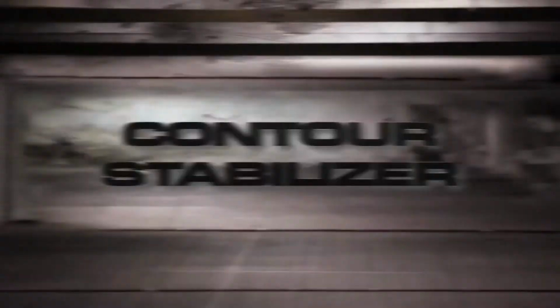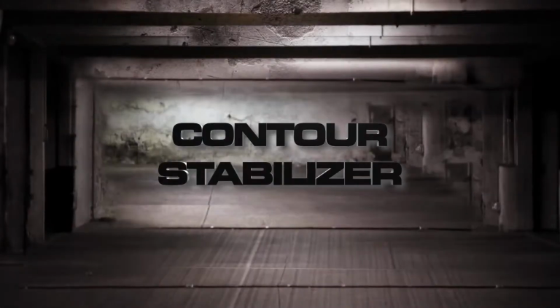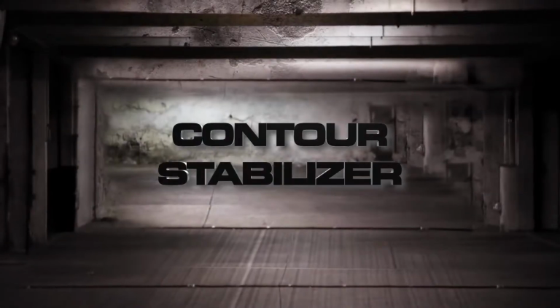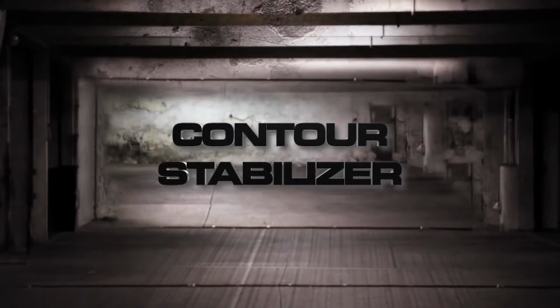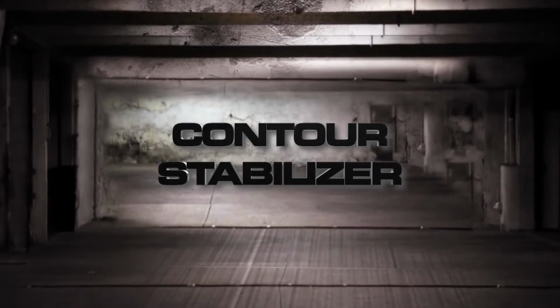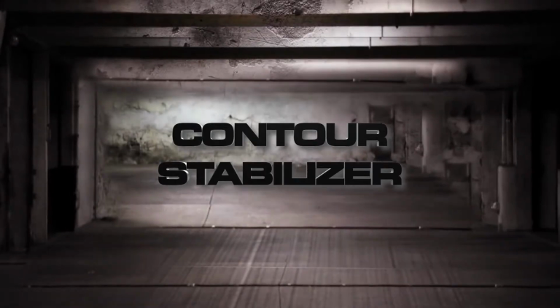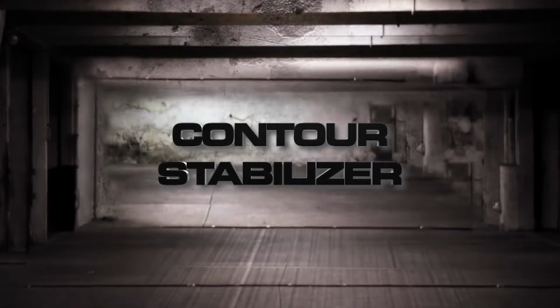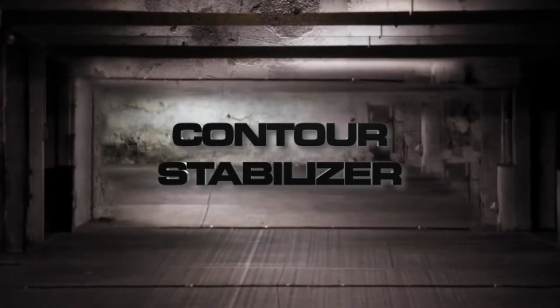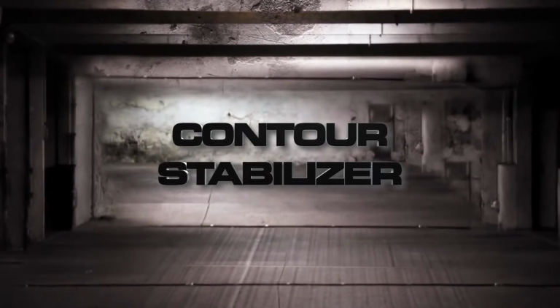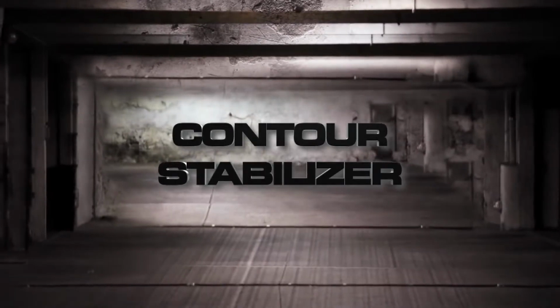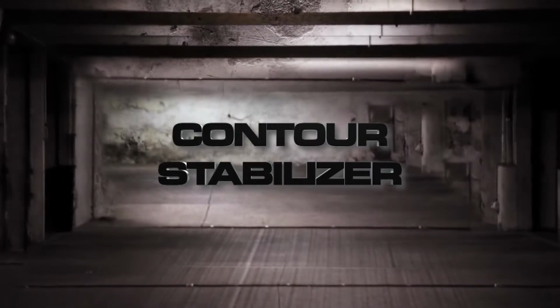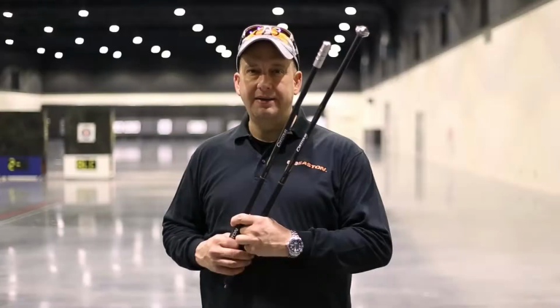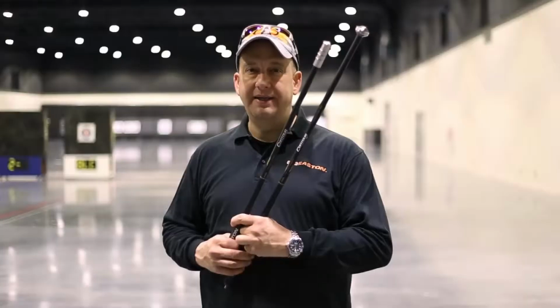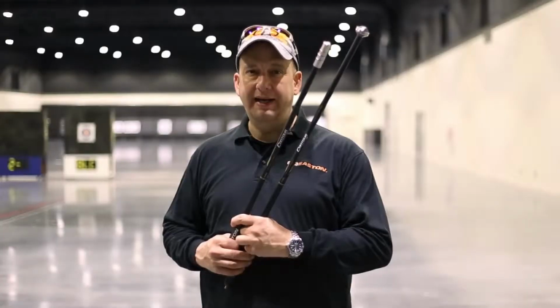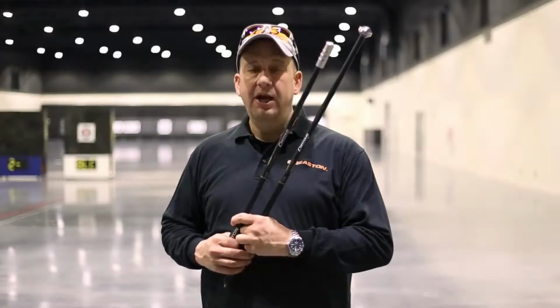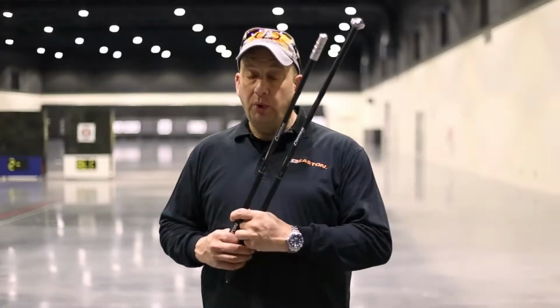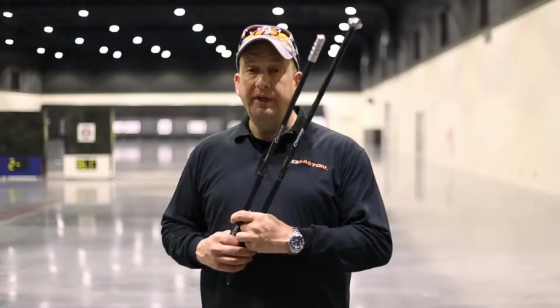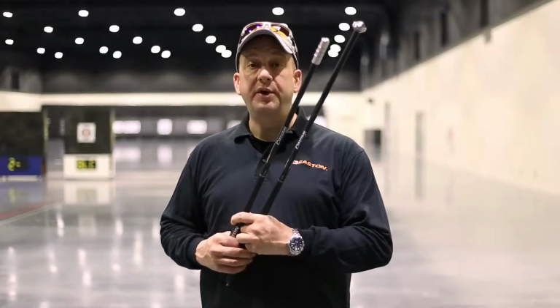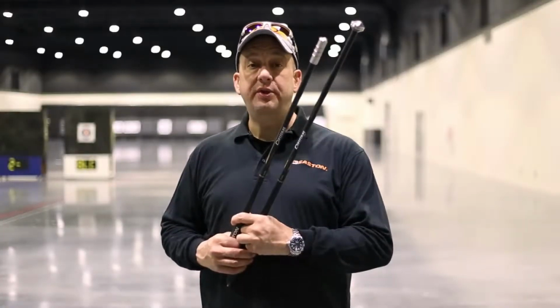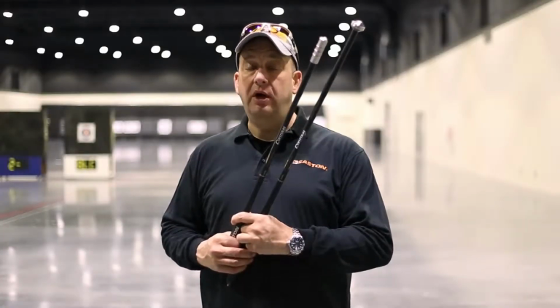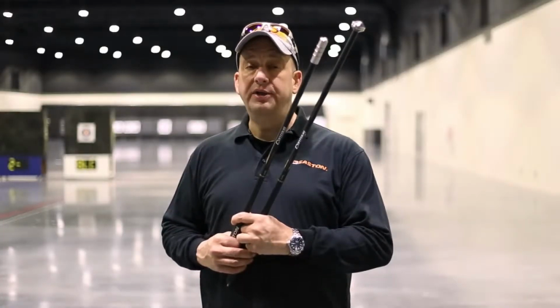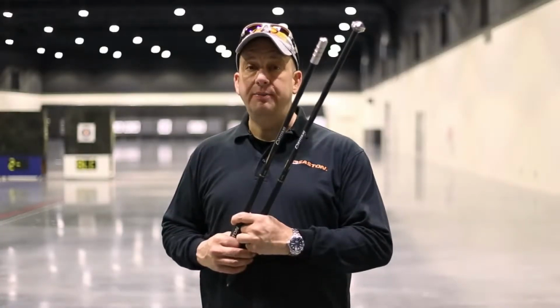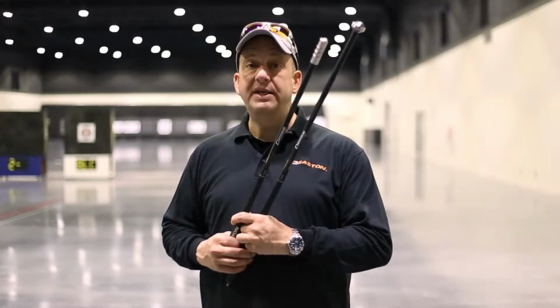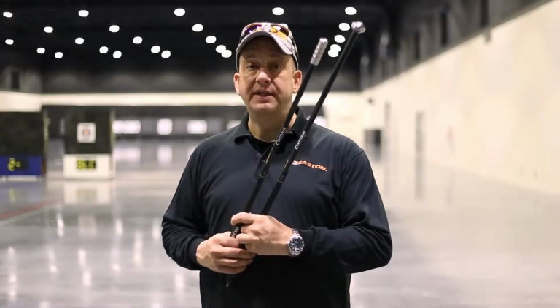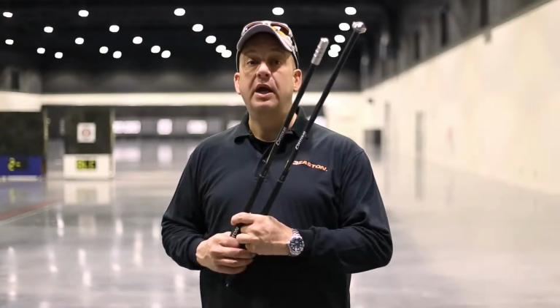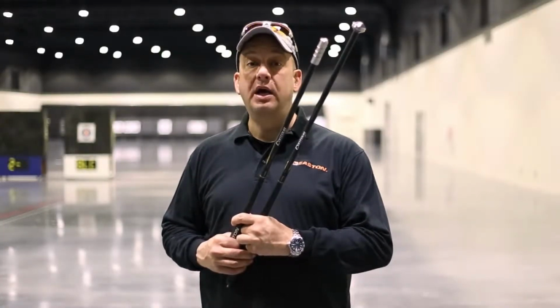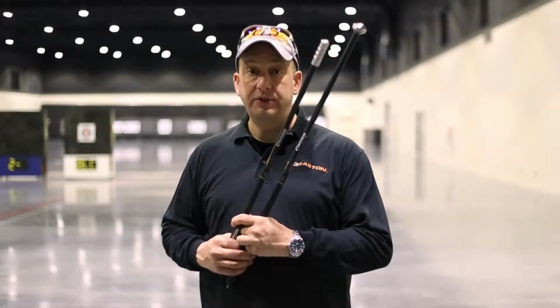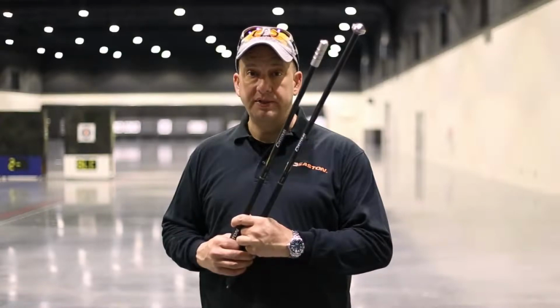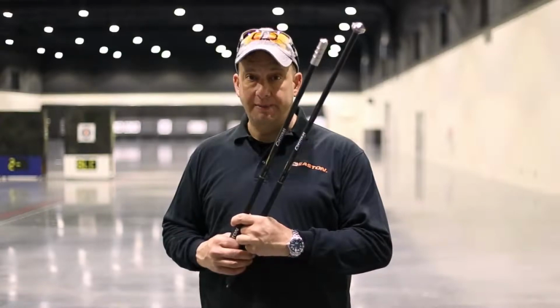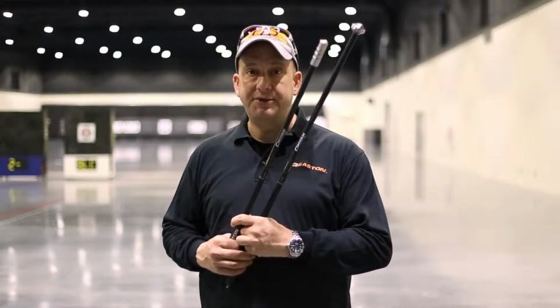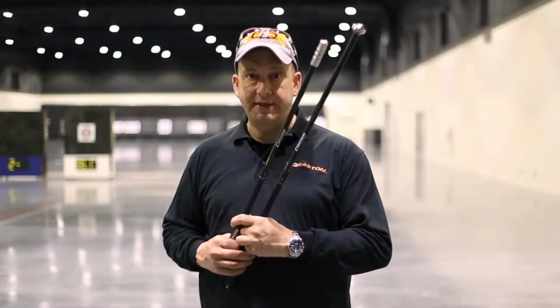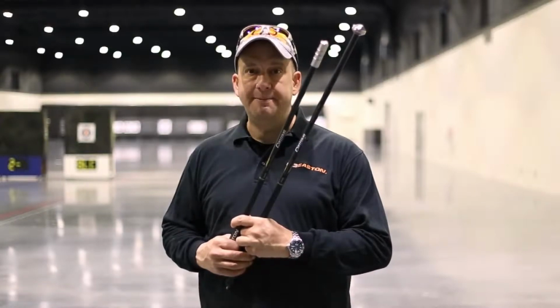Hi, I'm George Tekhmachov from Easton Technical Products, and today we're going to introduce you to the all-new Easton Contour Stabilizer System.